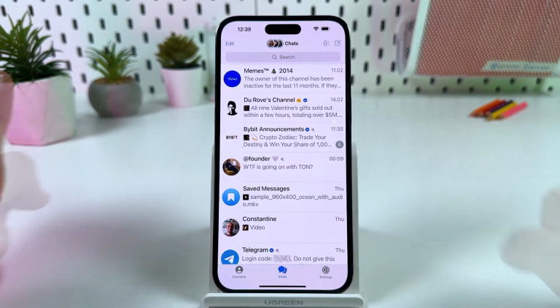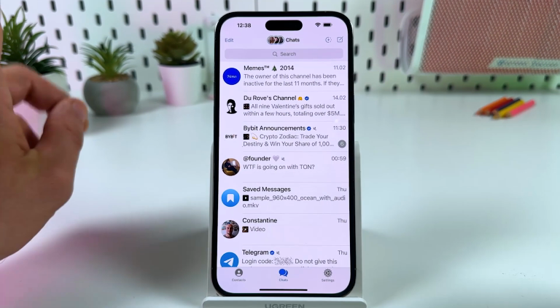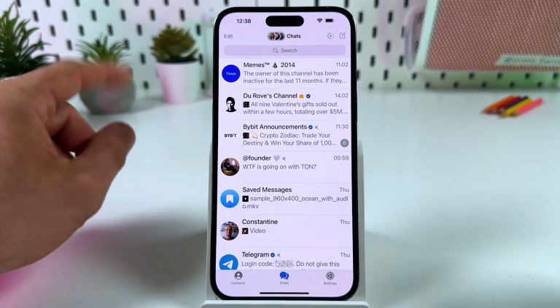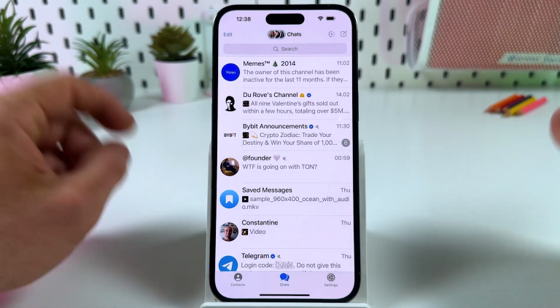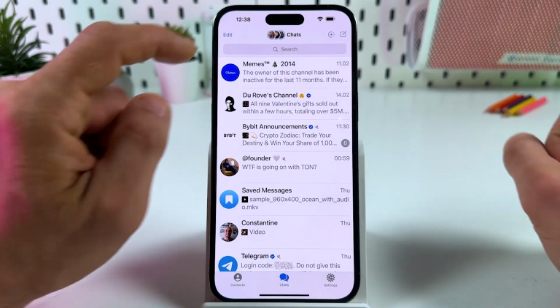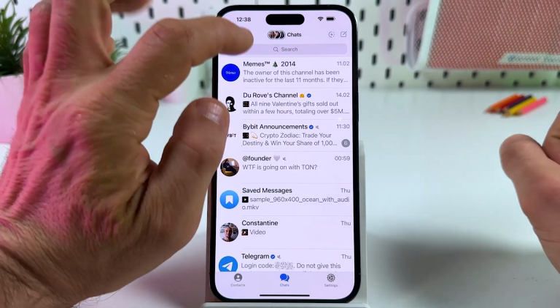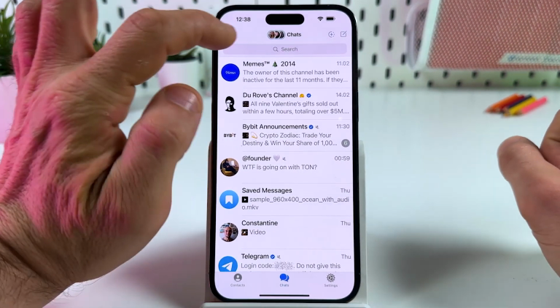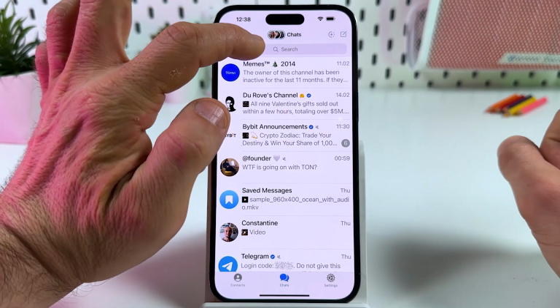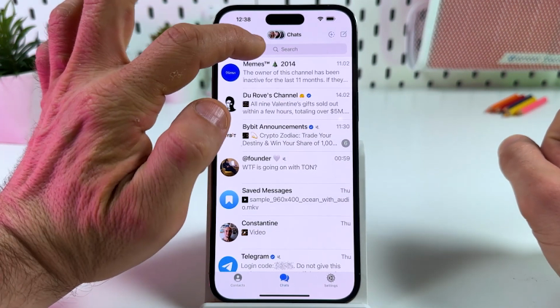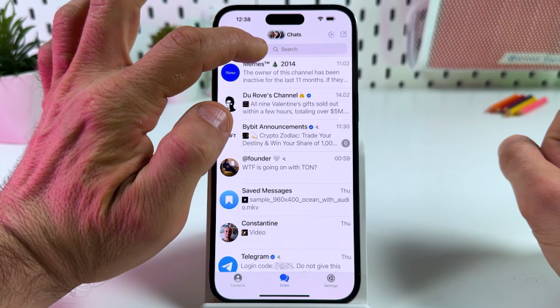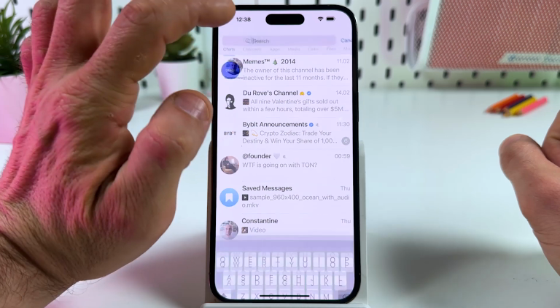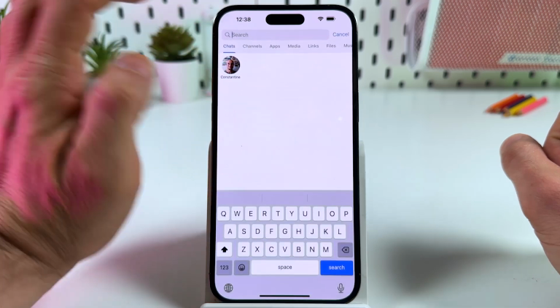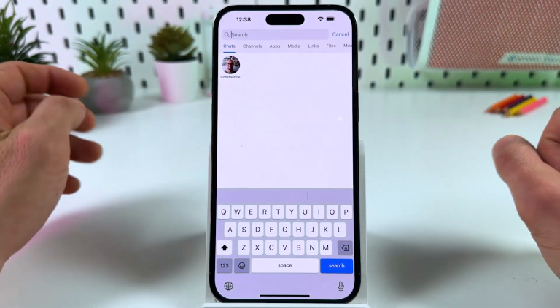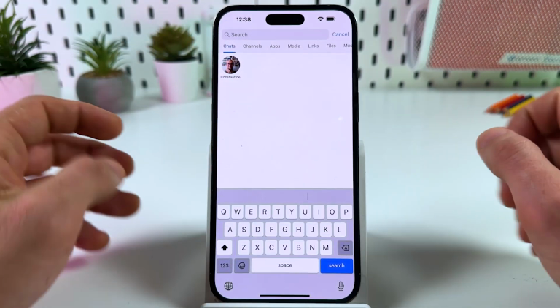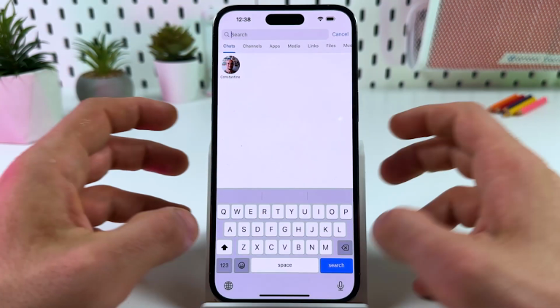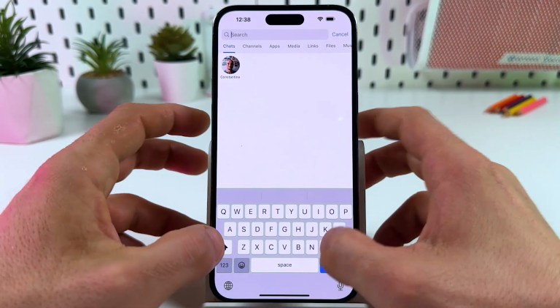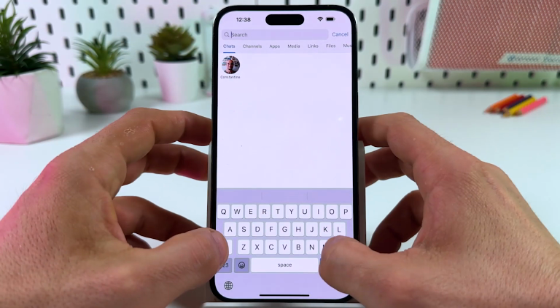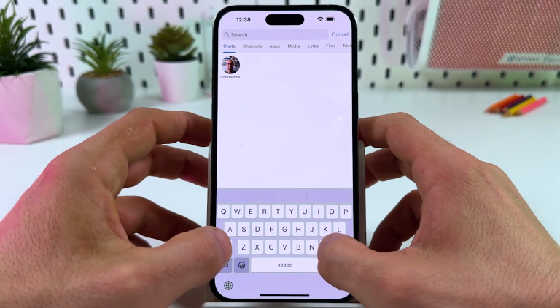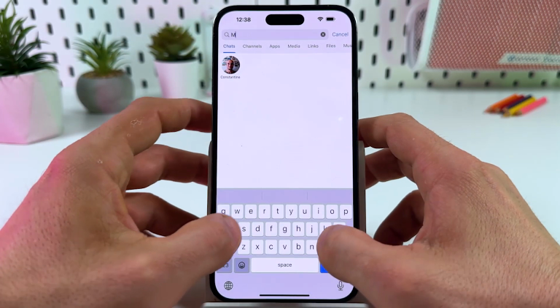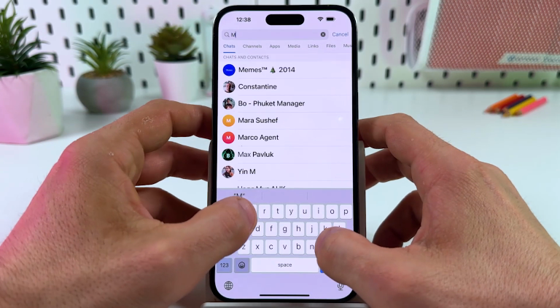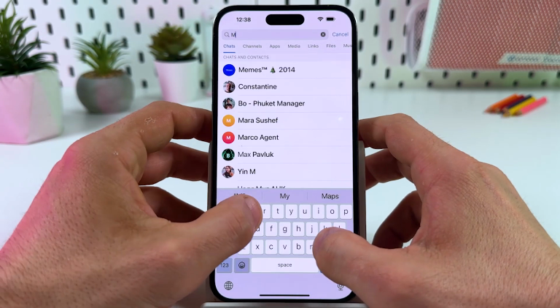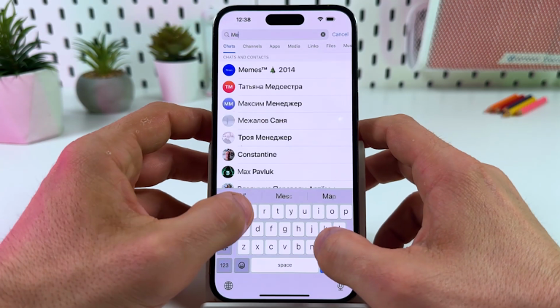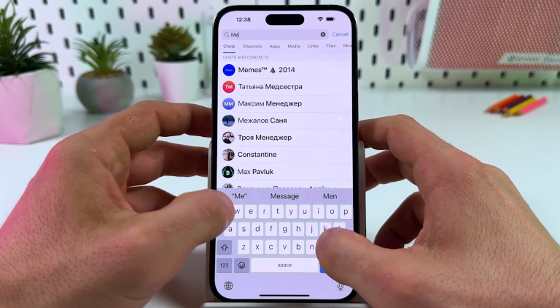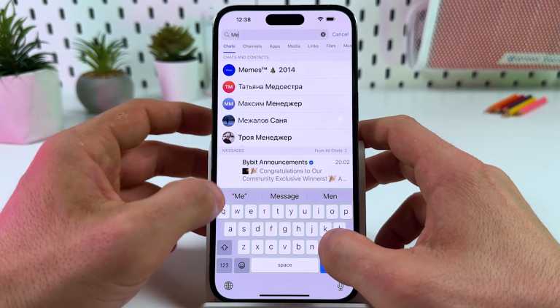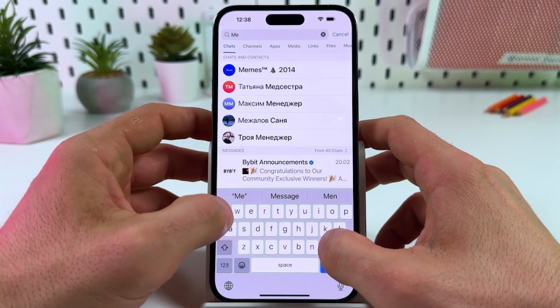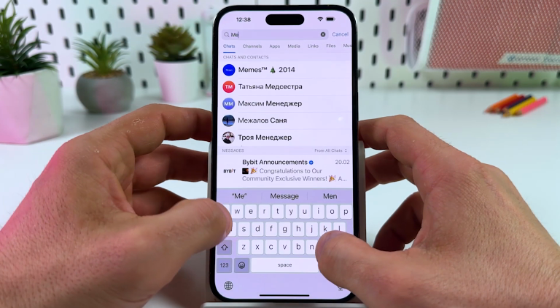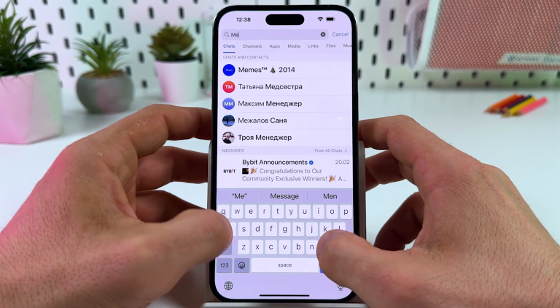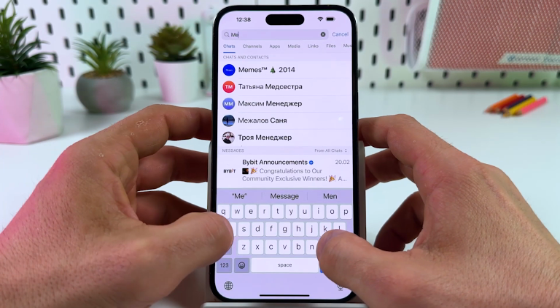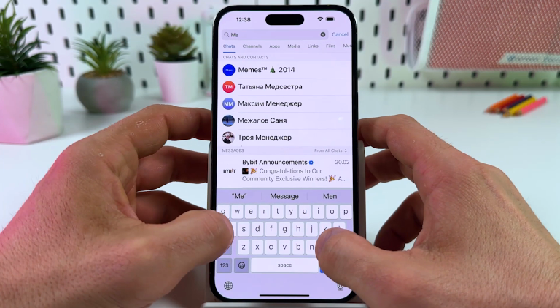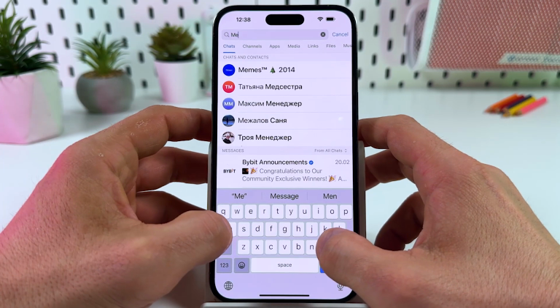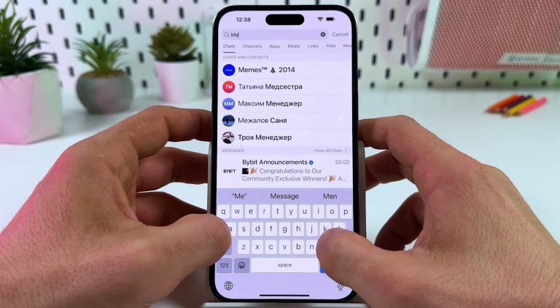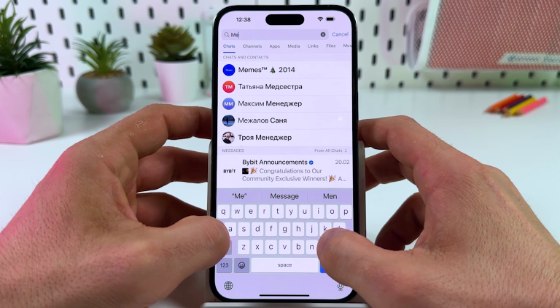Tip number one. Let's open the Telegram search and start searching for some channel — let's say memes.